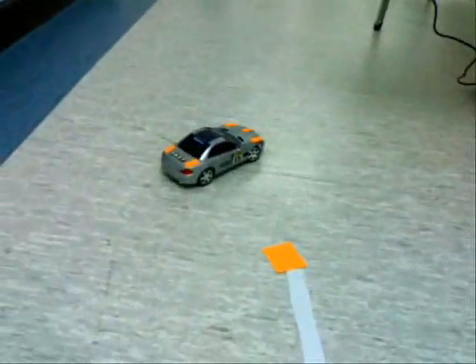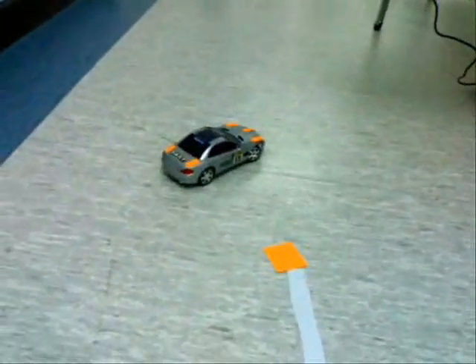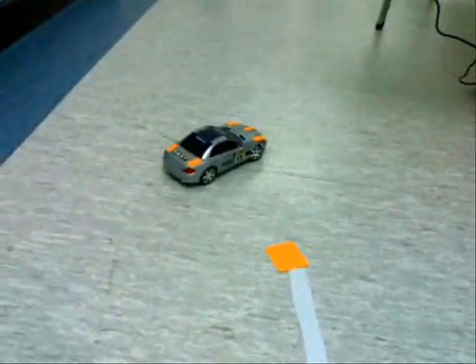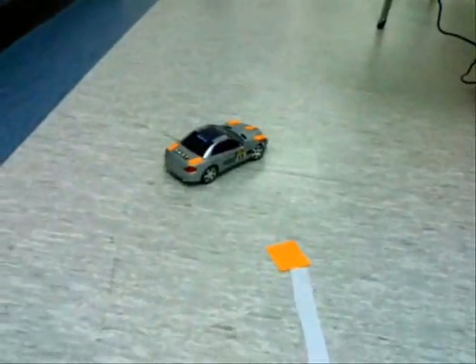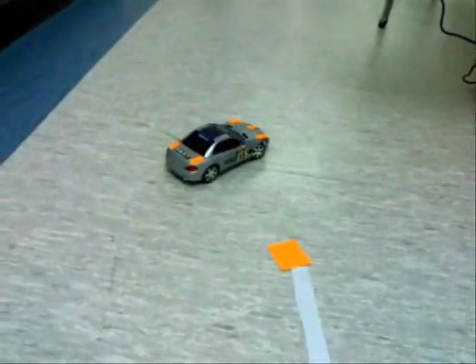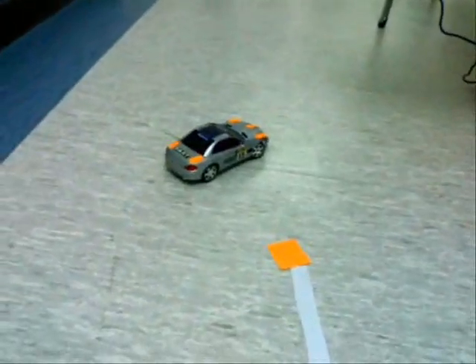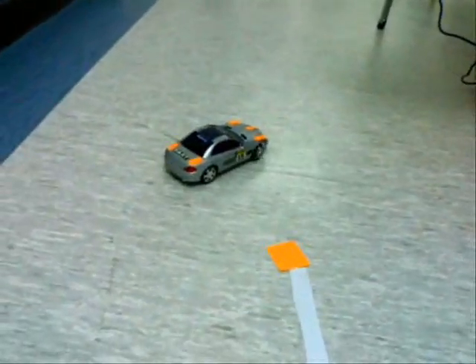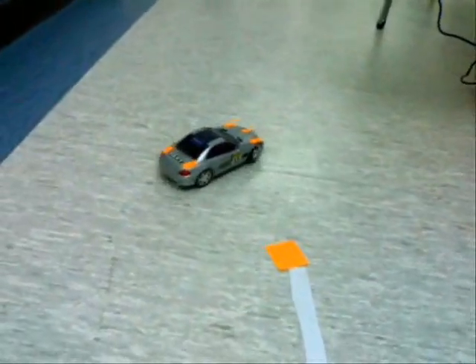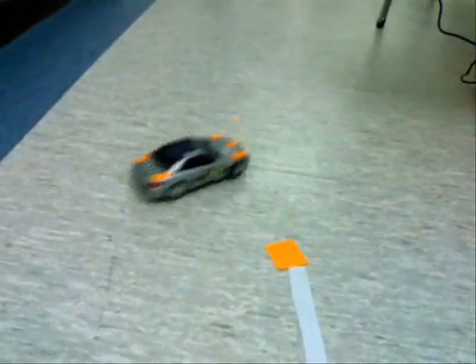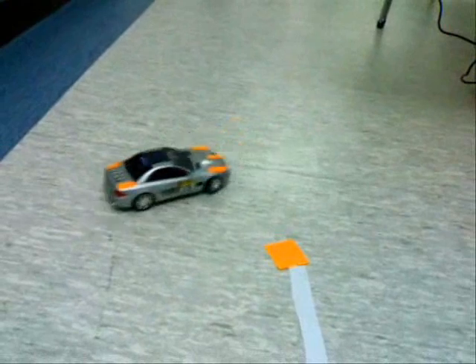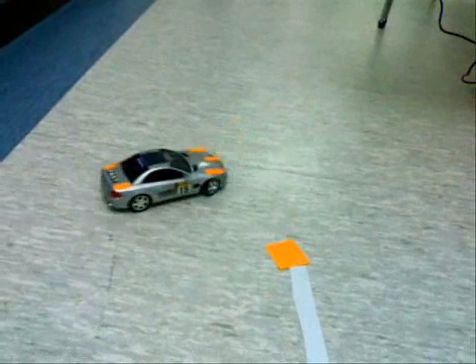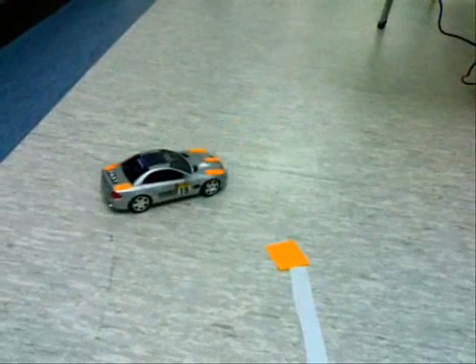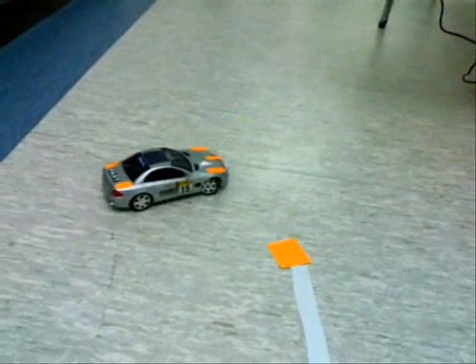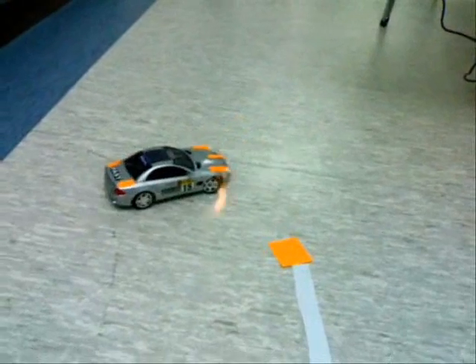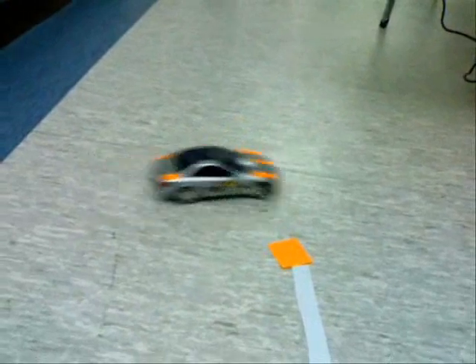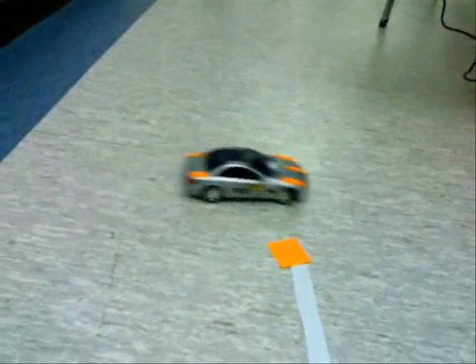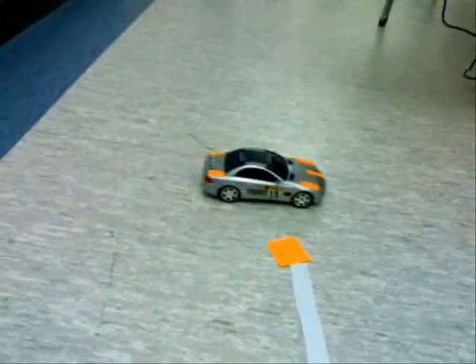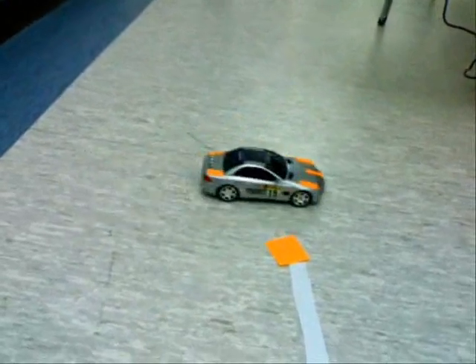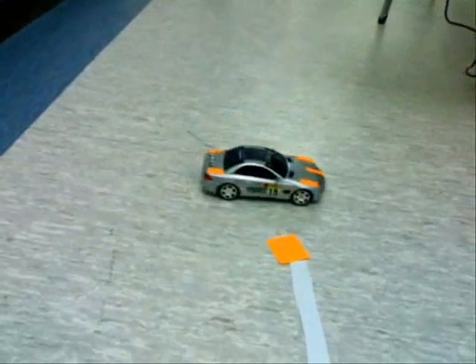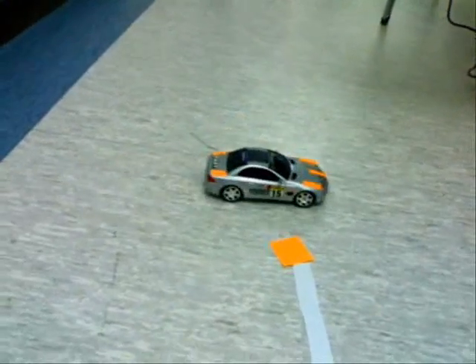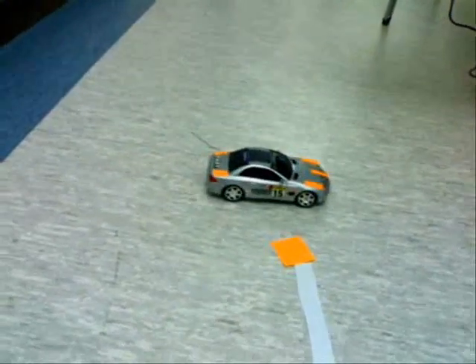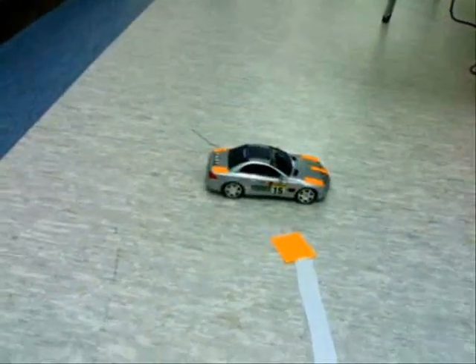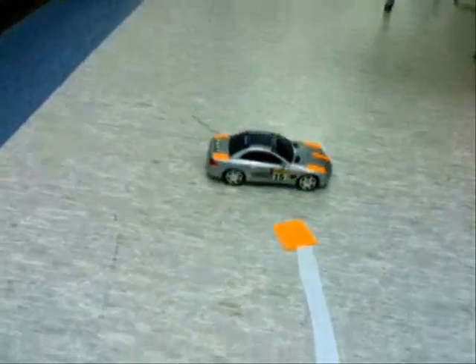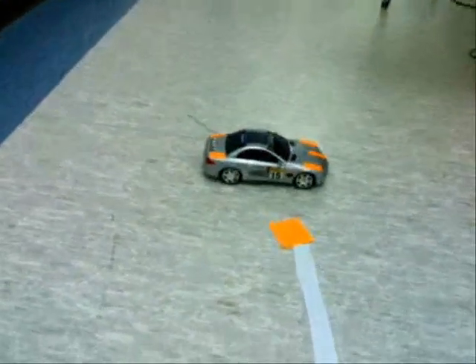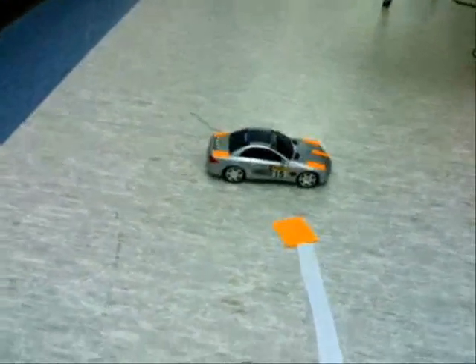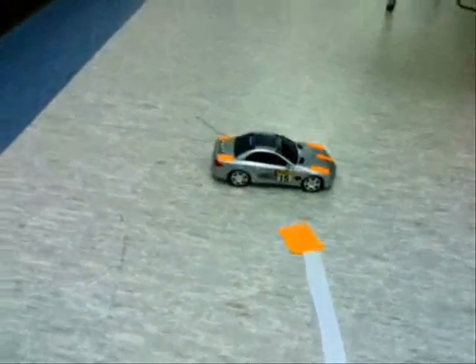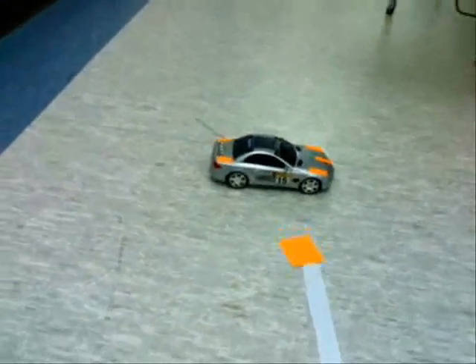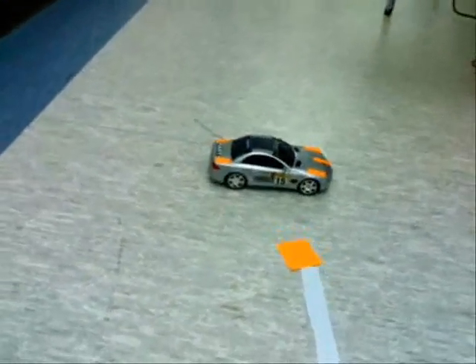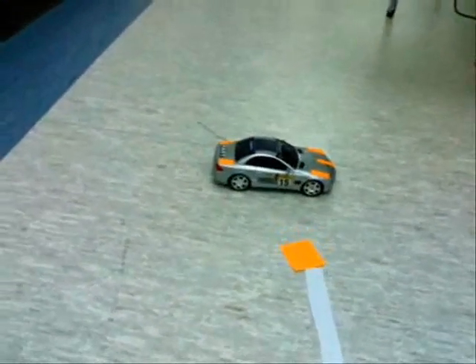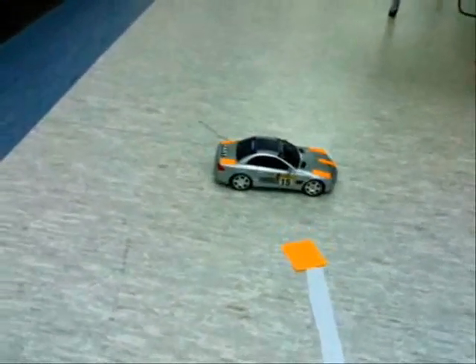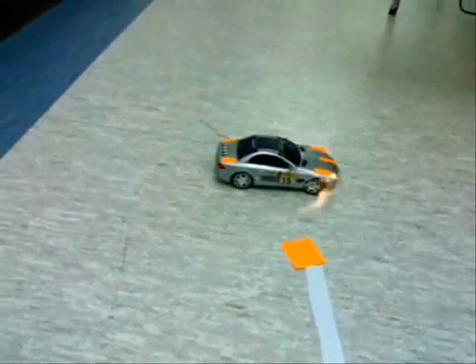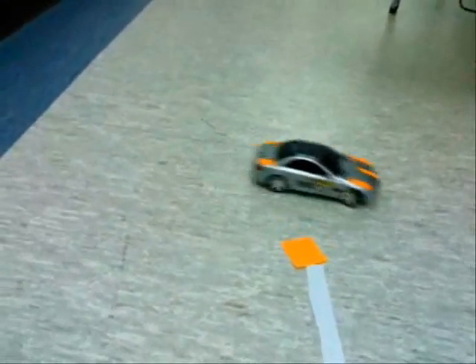After the car has moved, the webcam captures another image, and the whole cycle repeats.